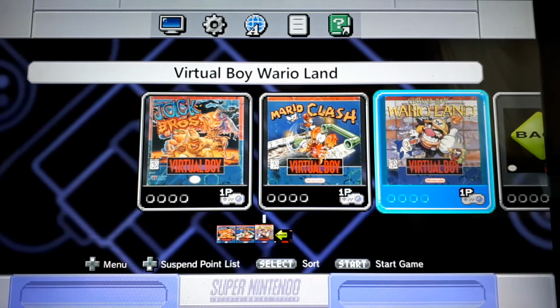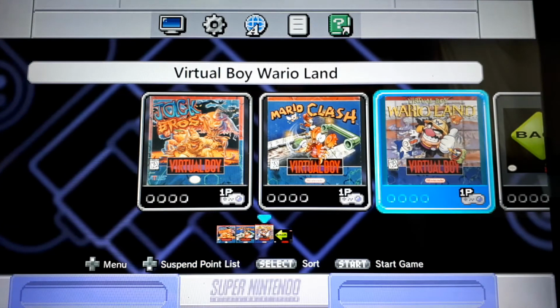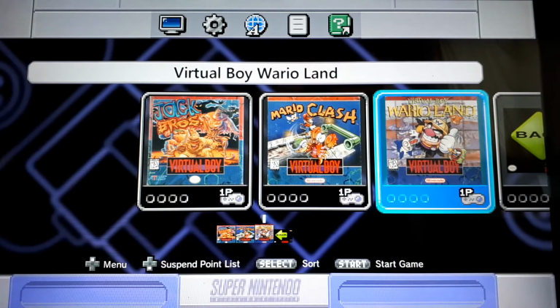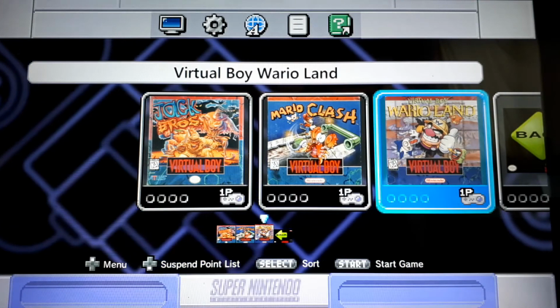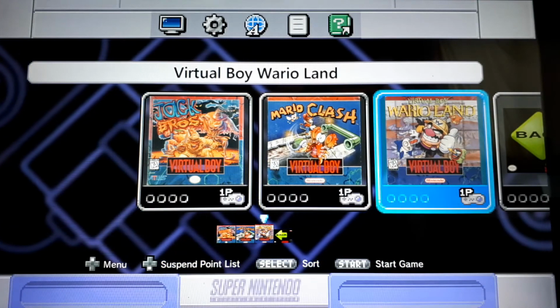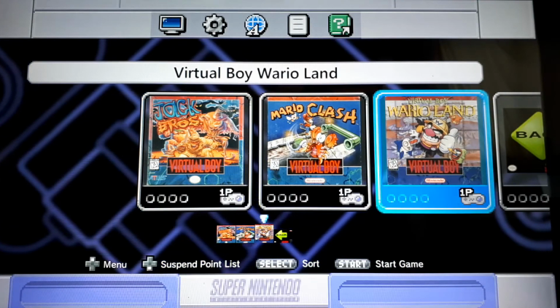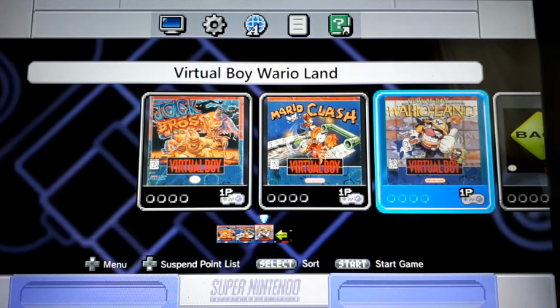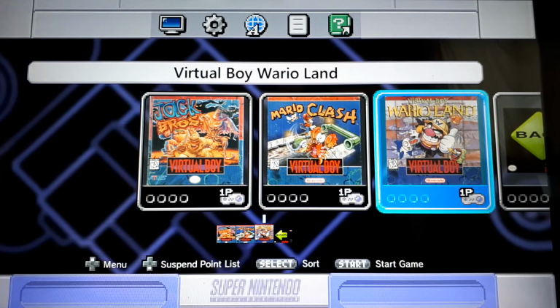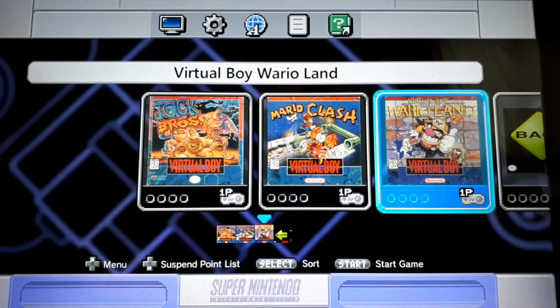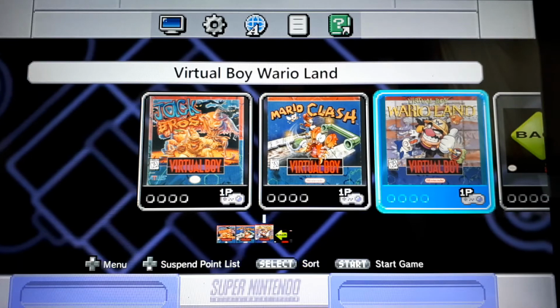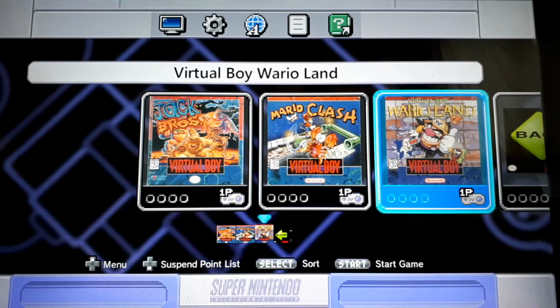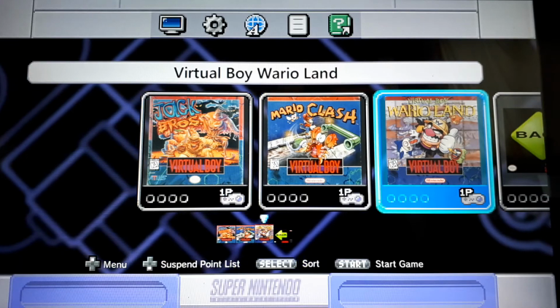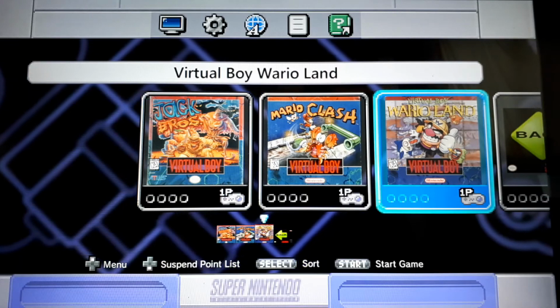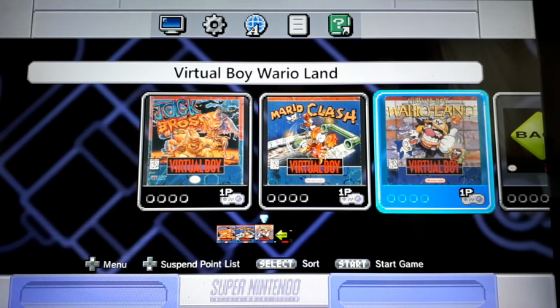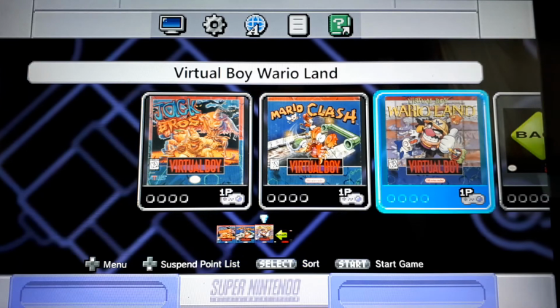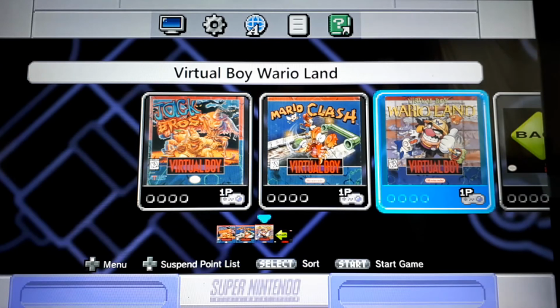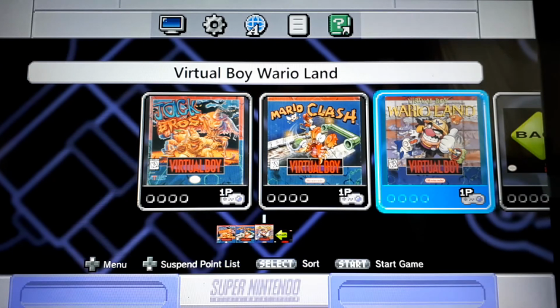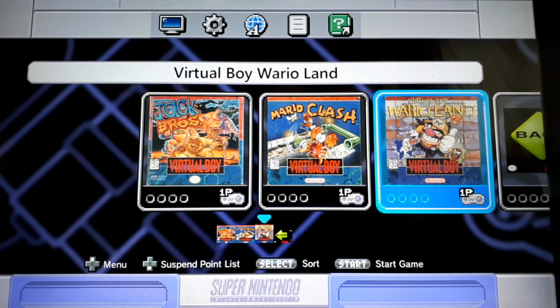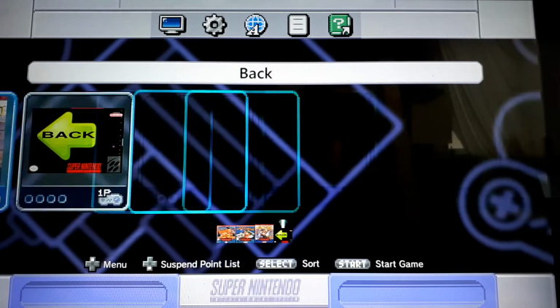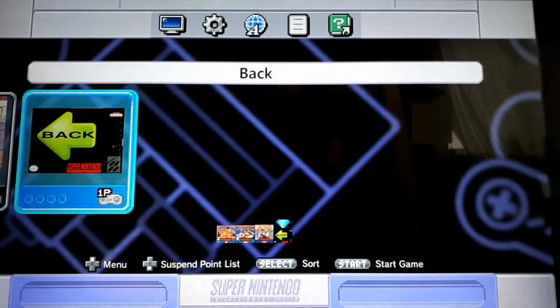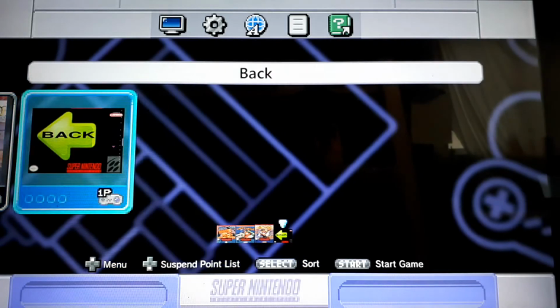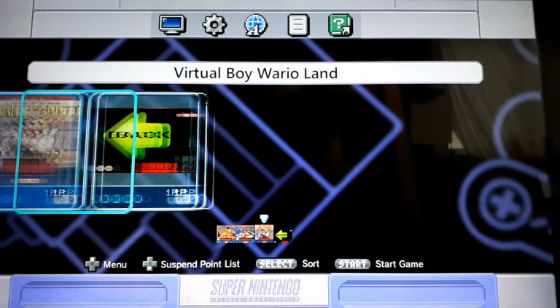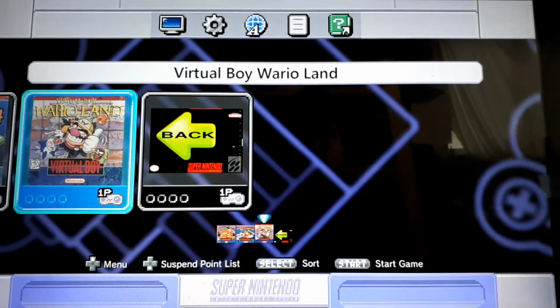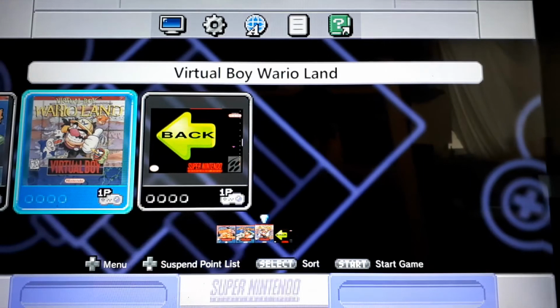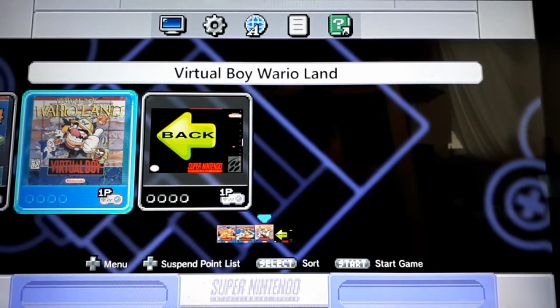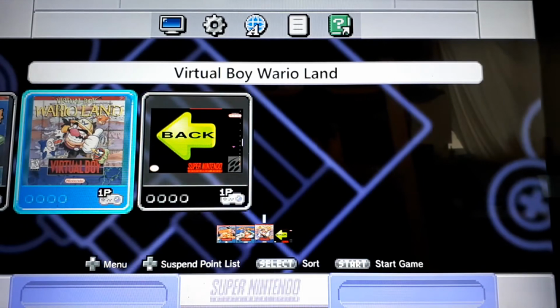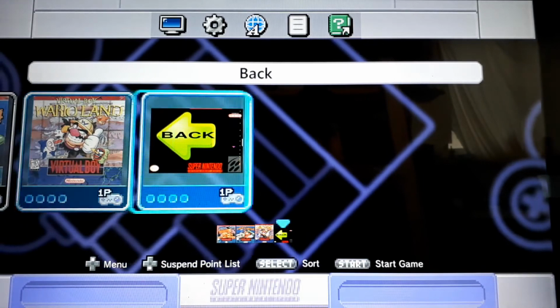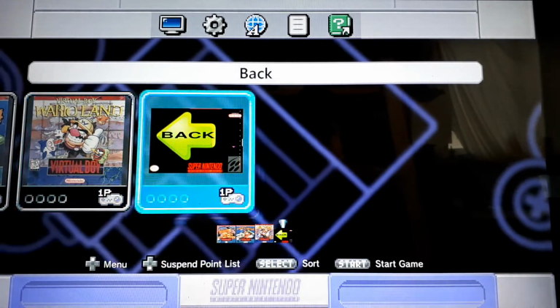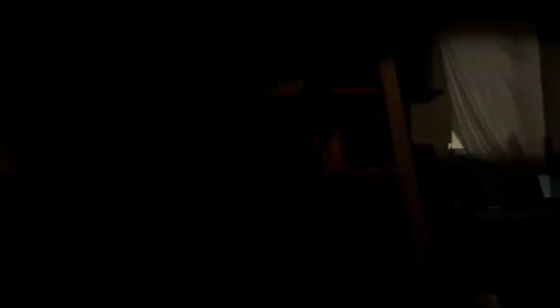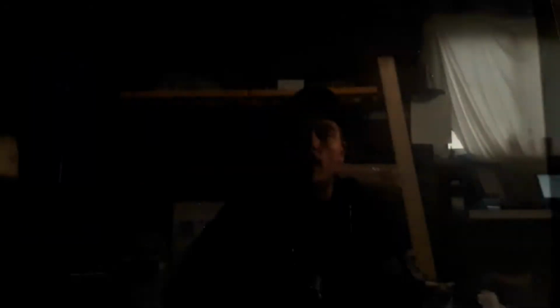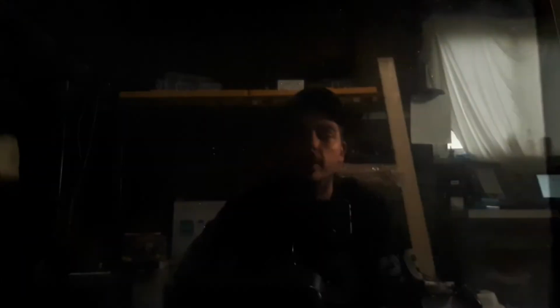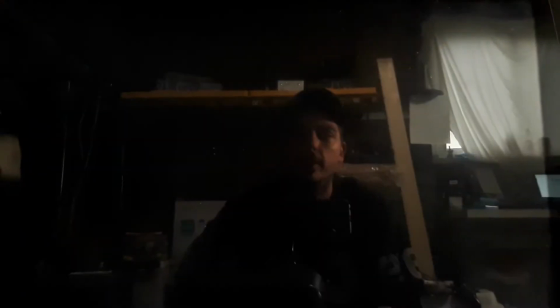I really like Virtual Boy Wario Land. Best Virtual Boy game in my opinion is Virtual Boy Wario Land.